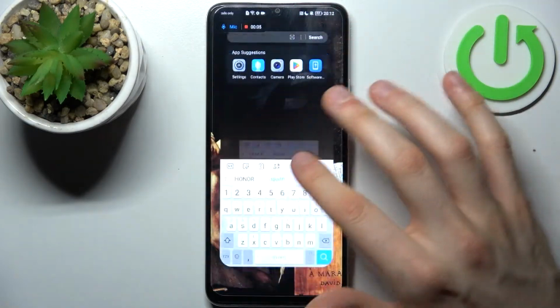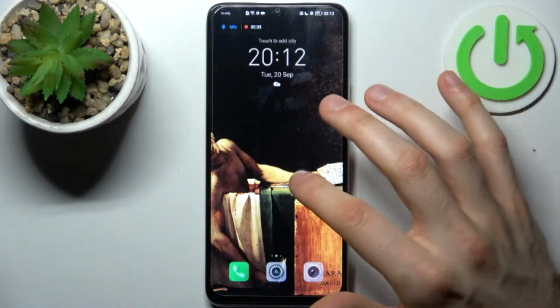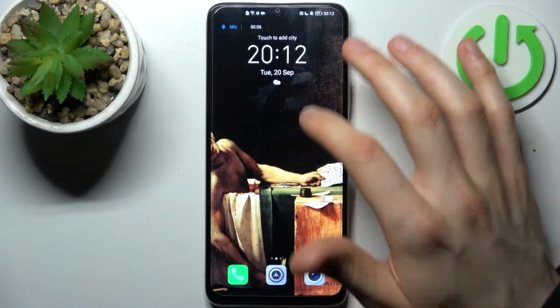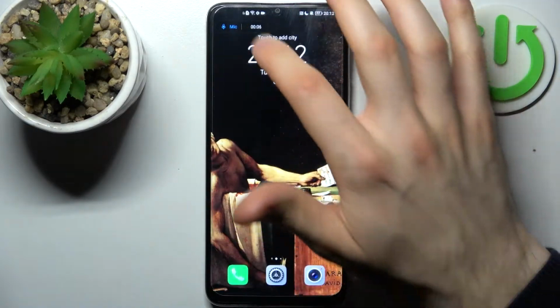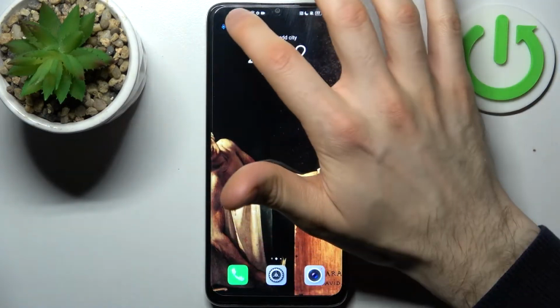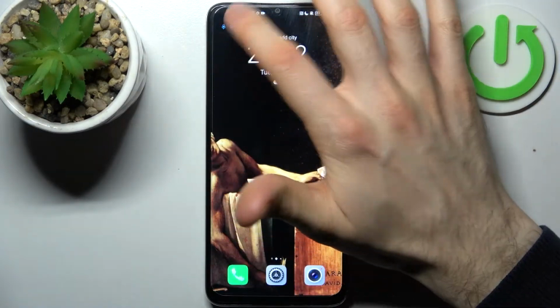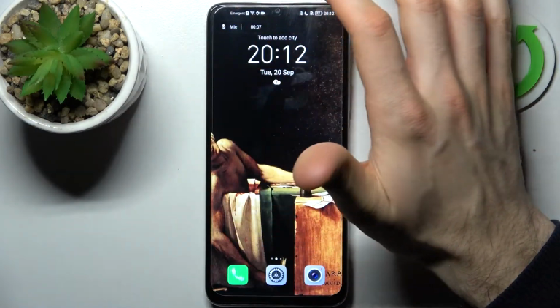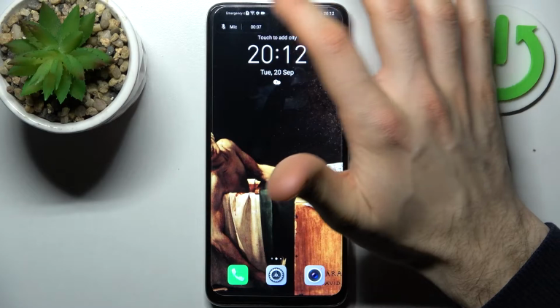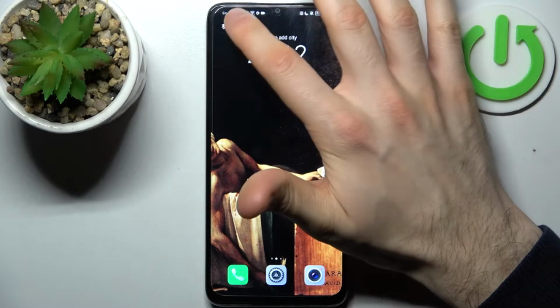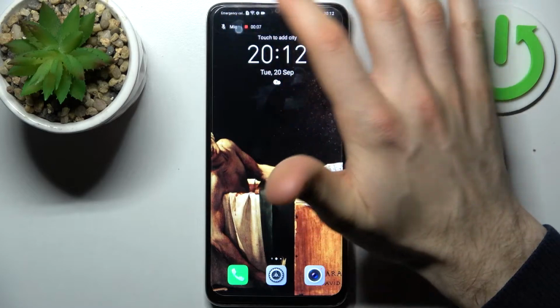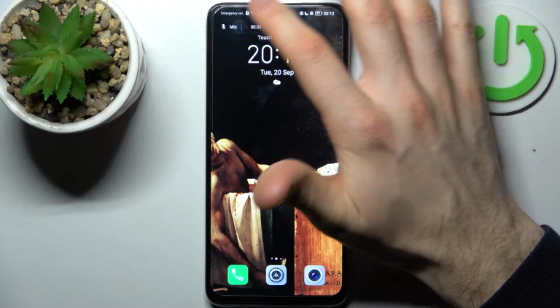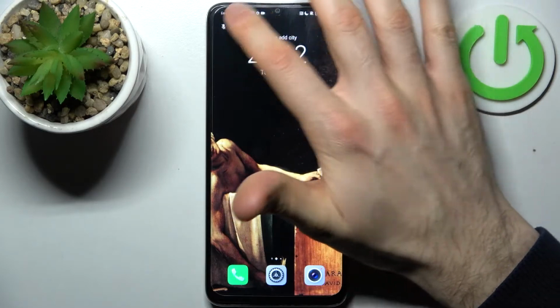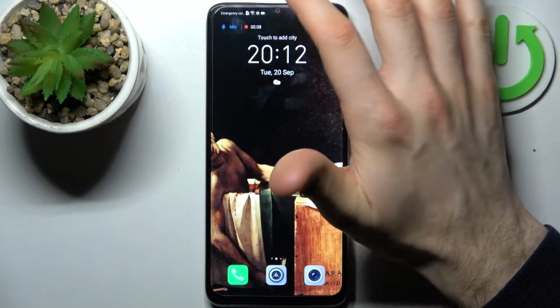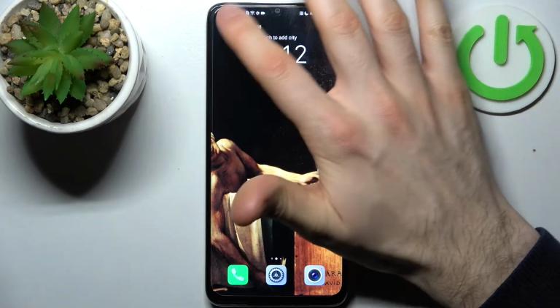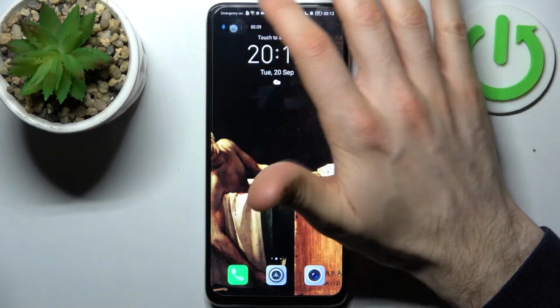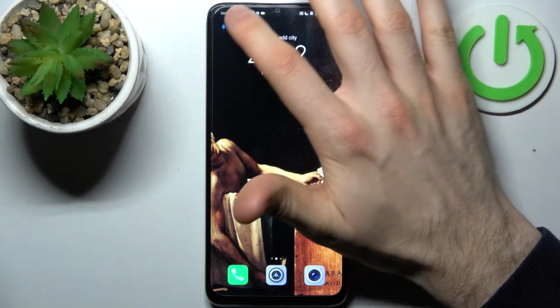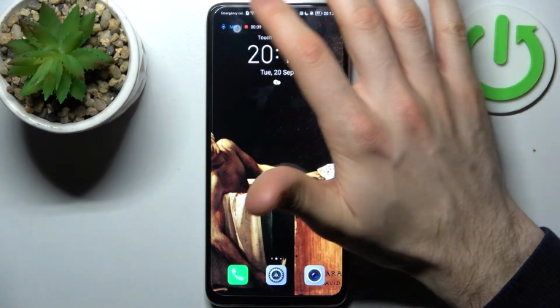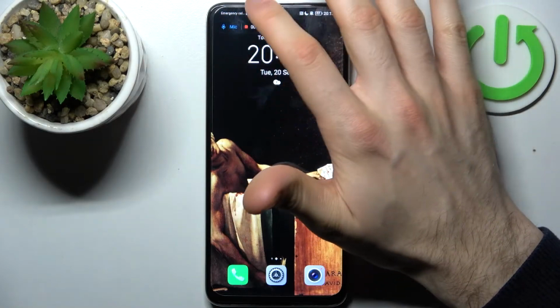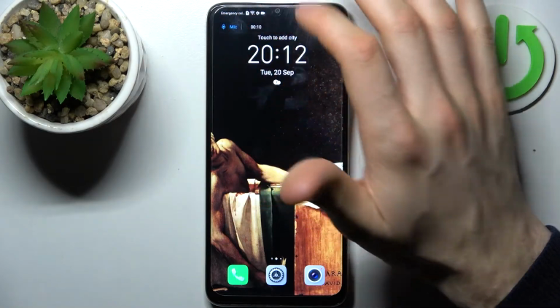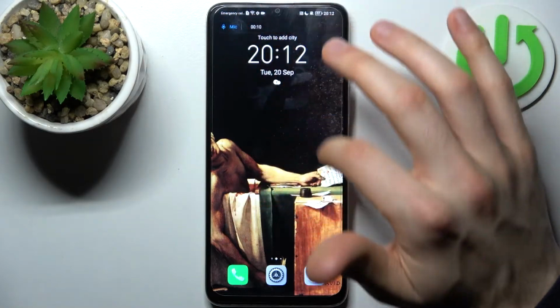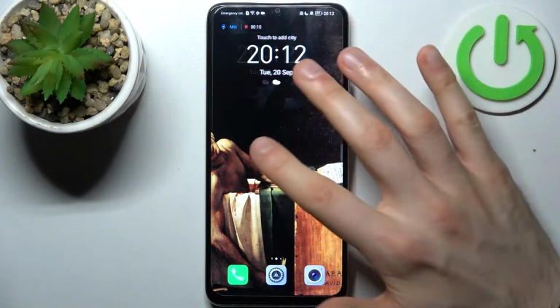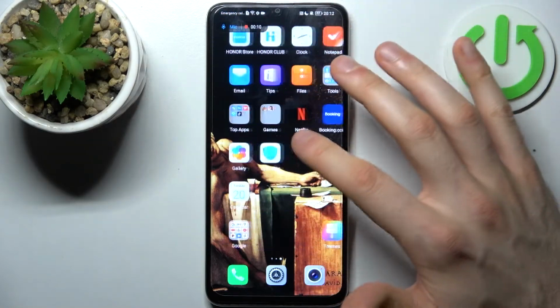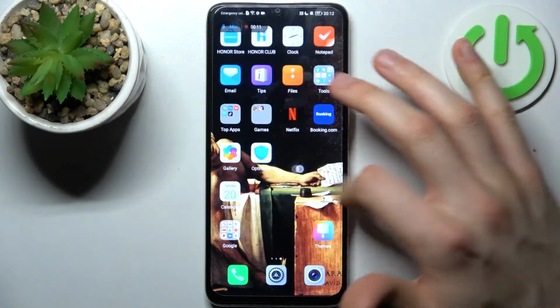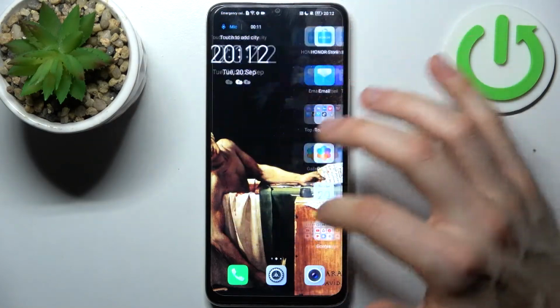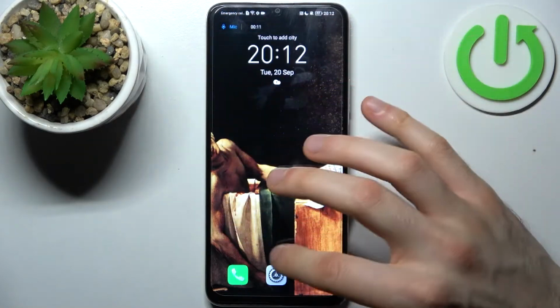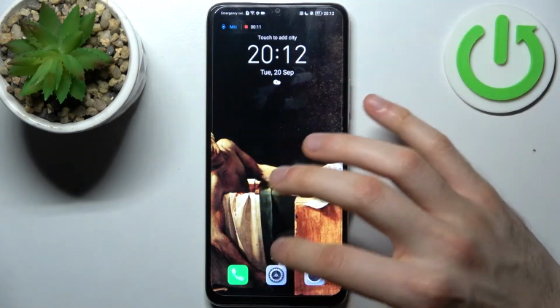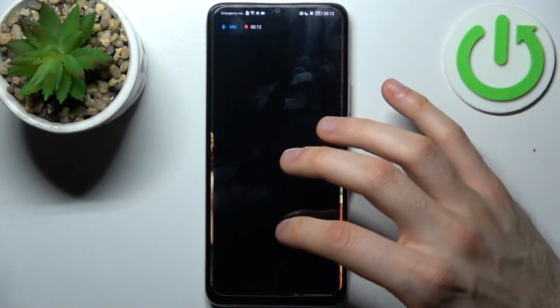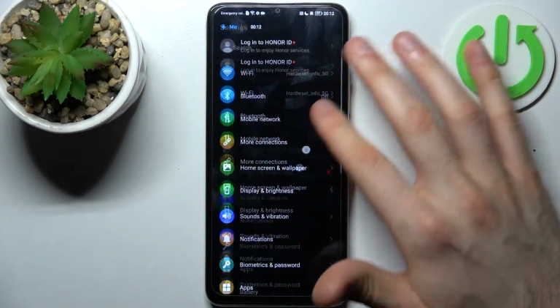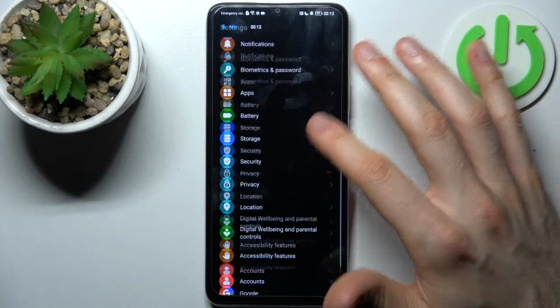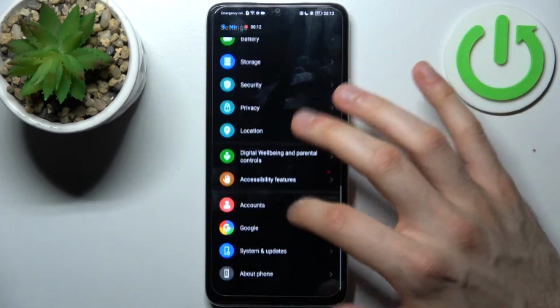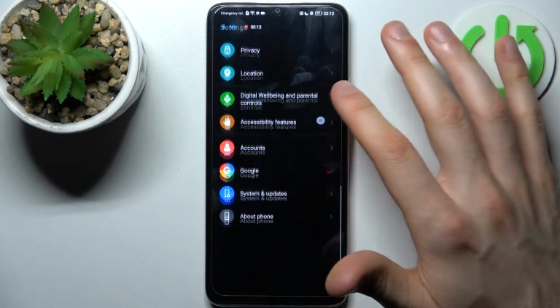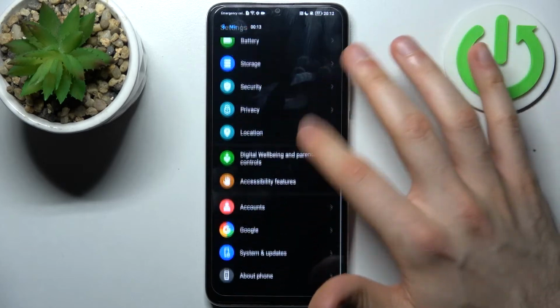From here you can switch microphones — you can enable or disable it.